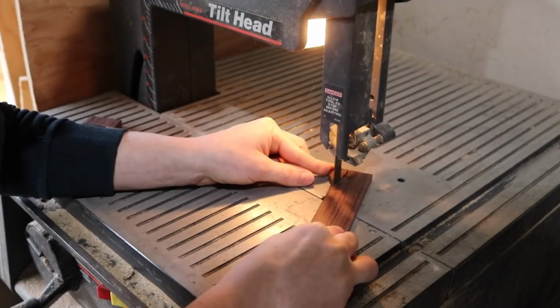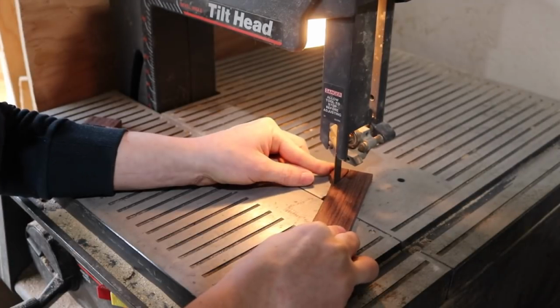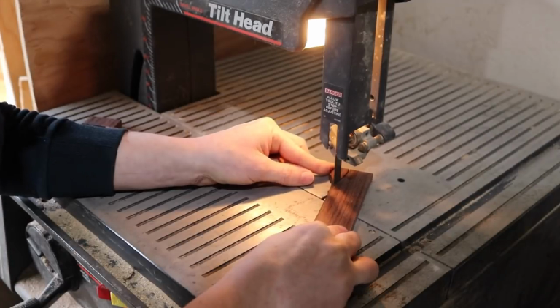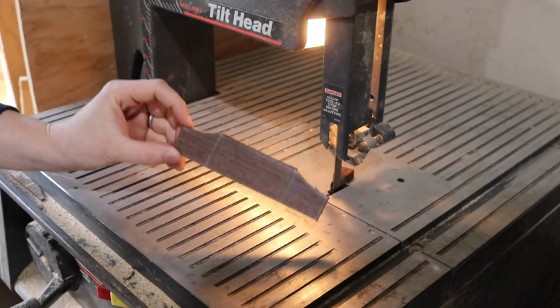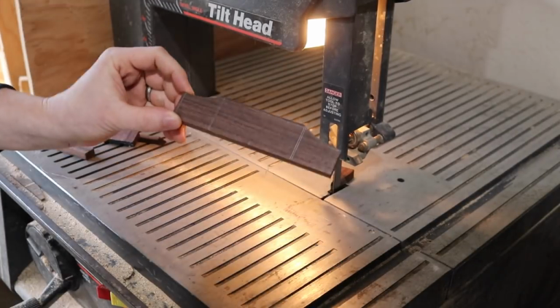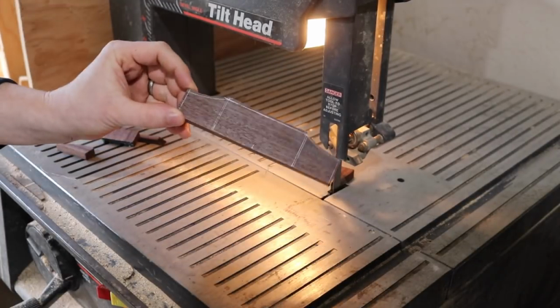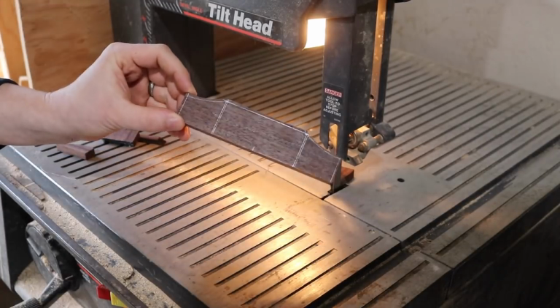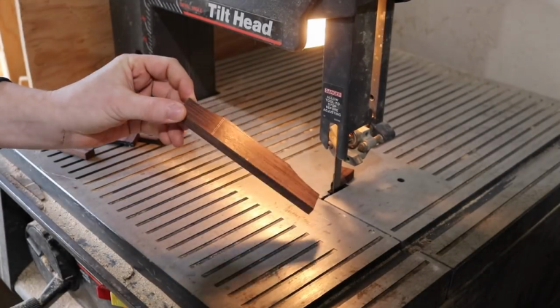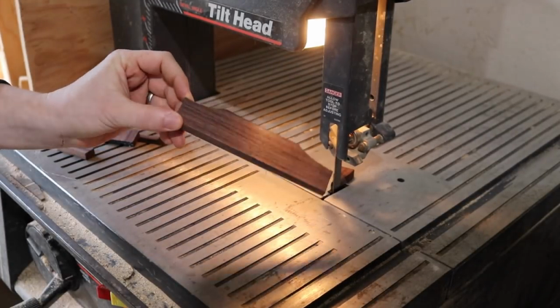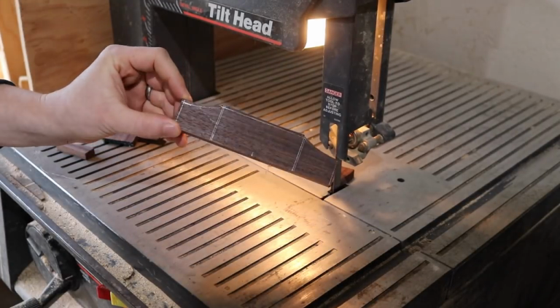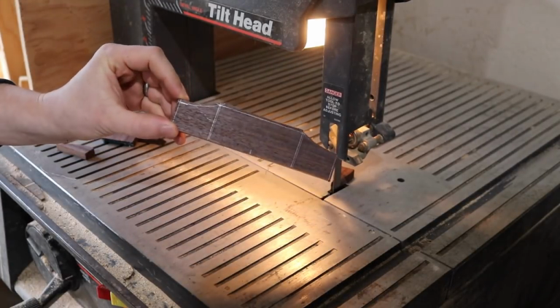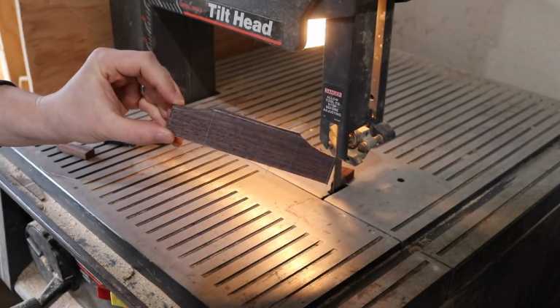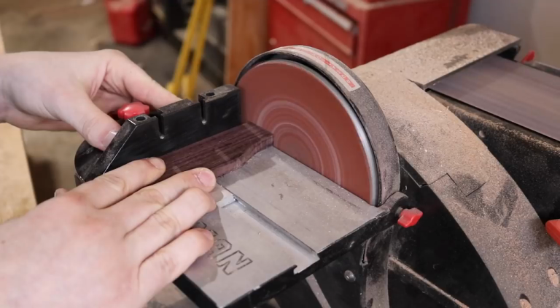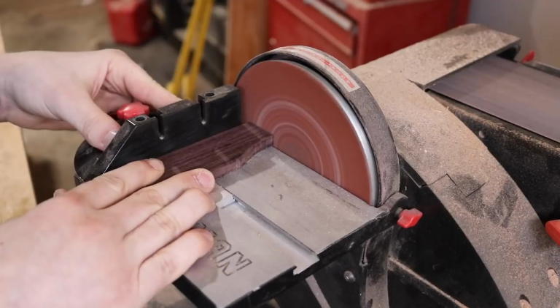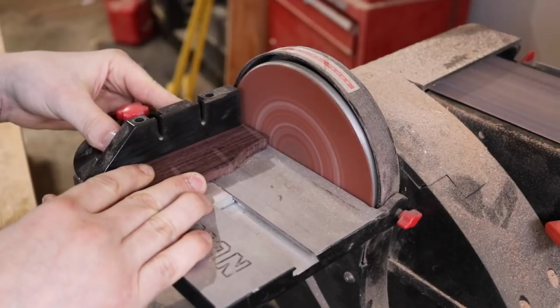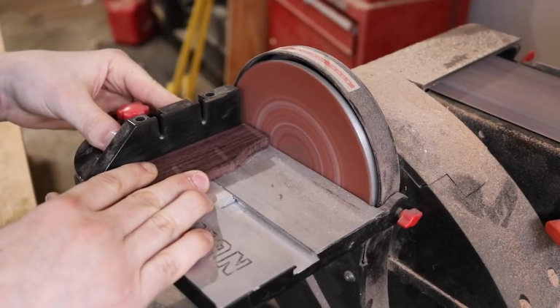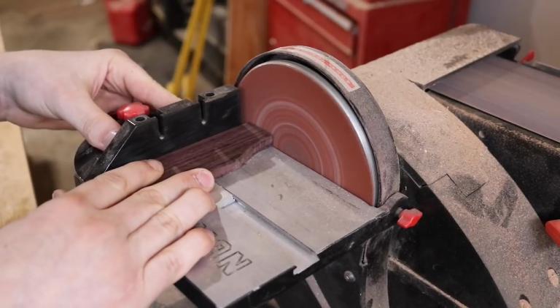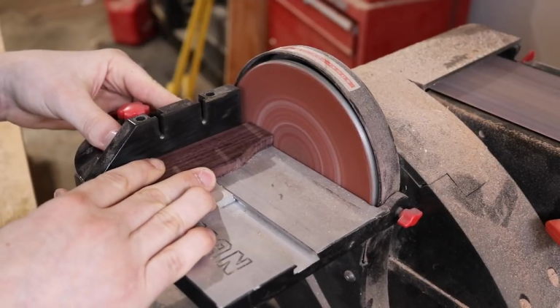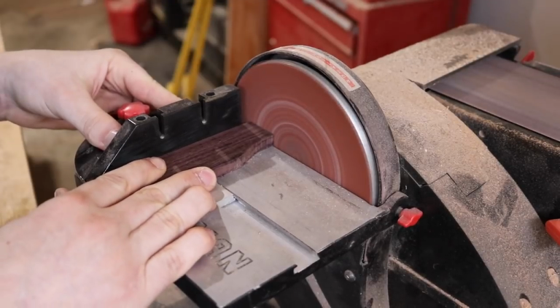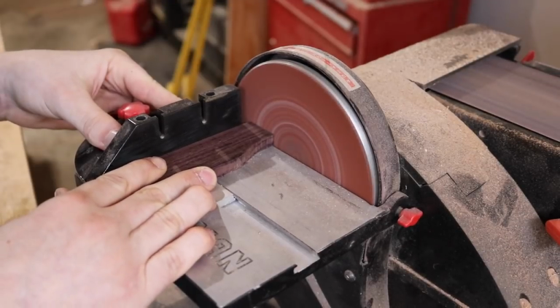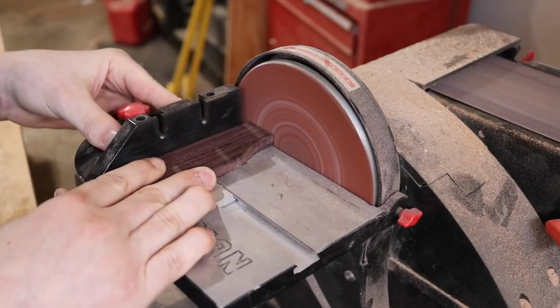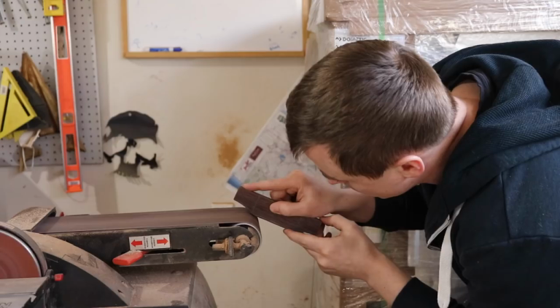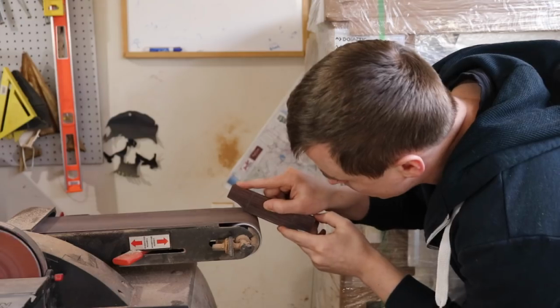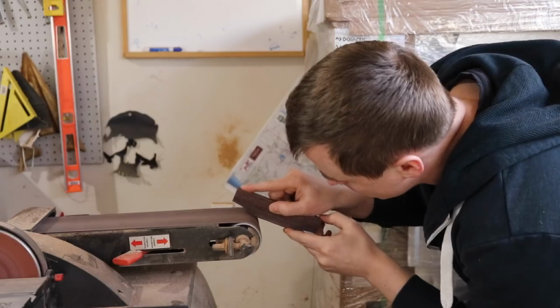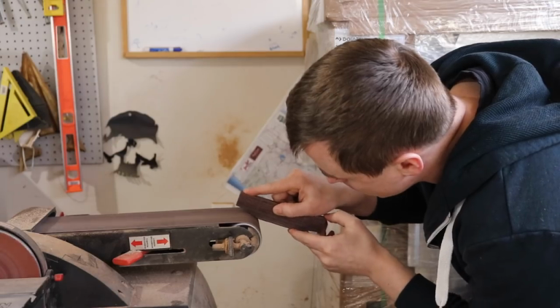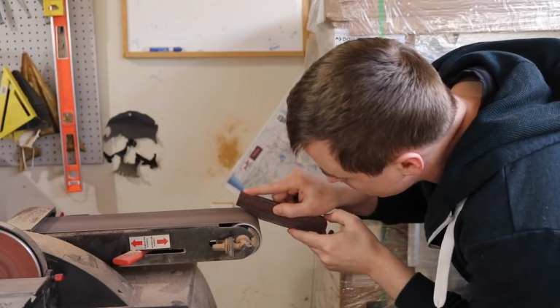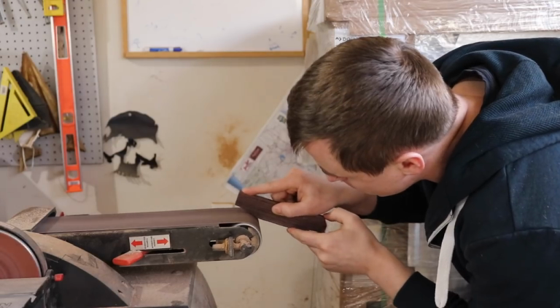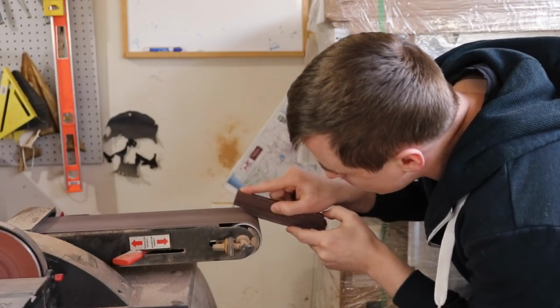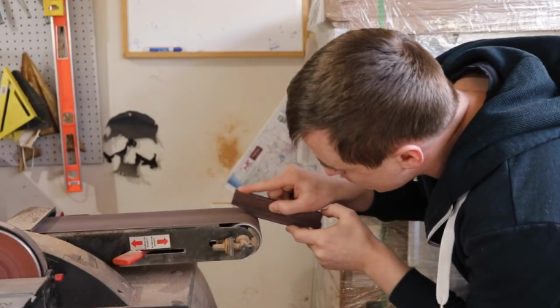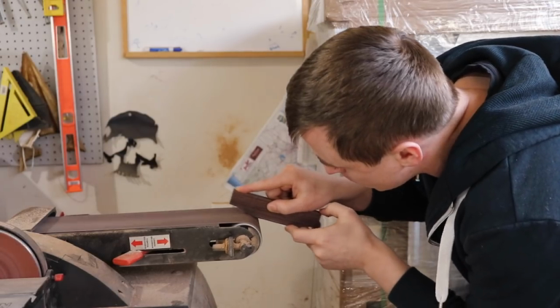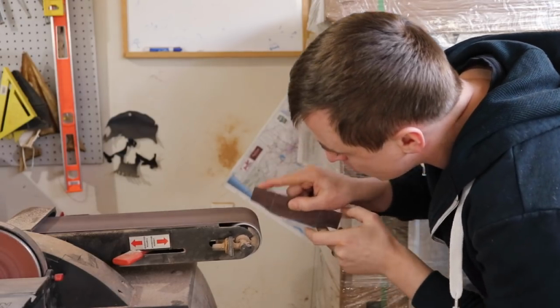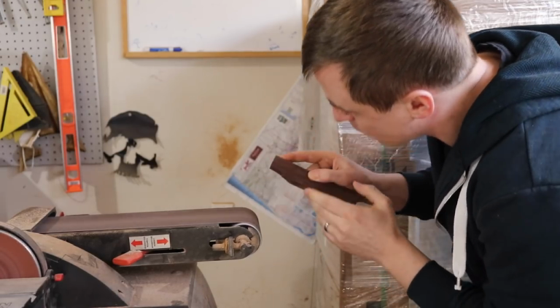I can leave the front edge straight, but I clean the ends up on the disc sander and then clean the back up on the belt sander.